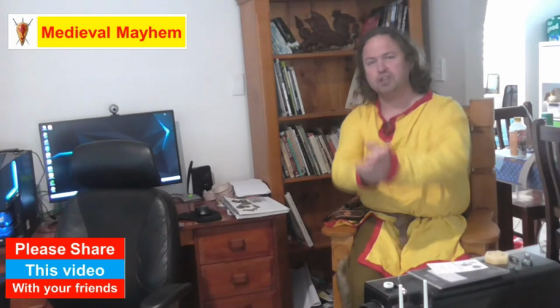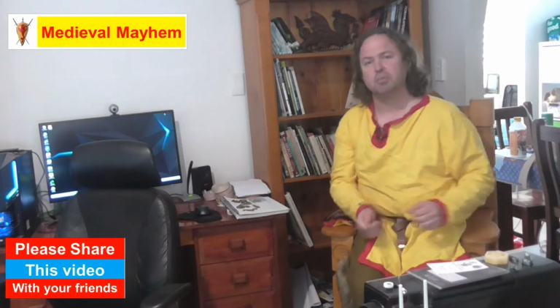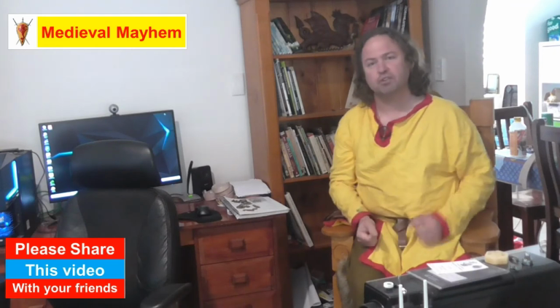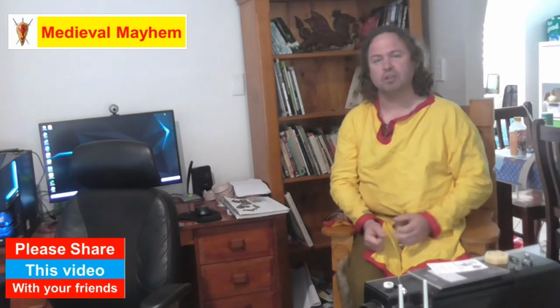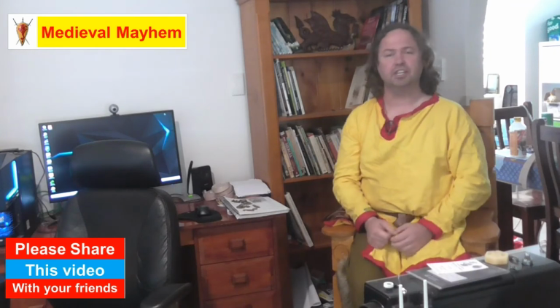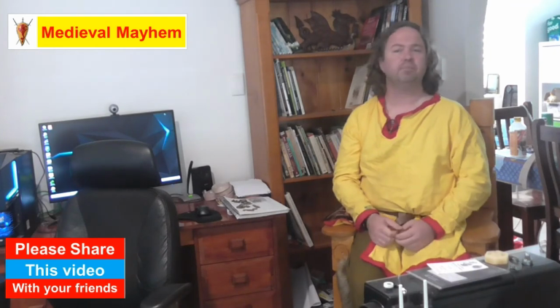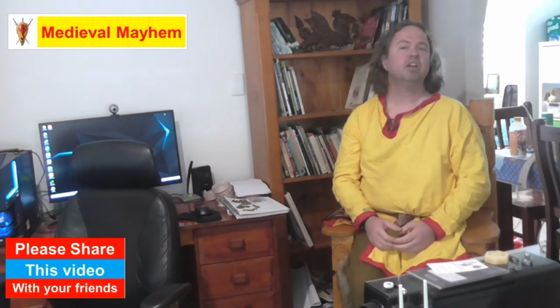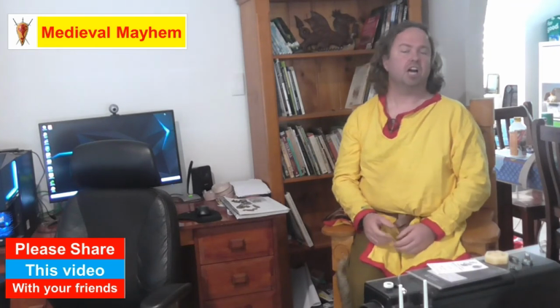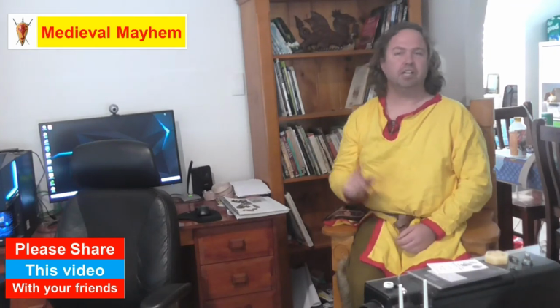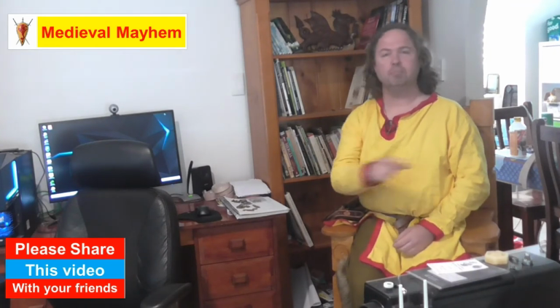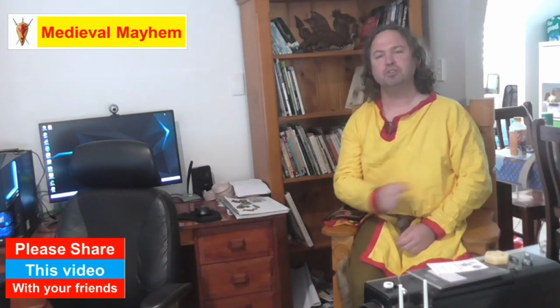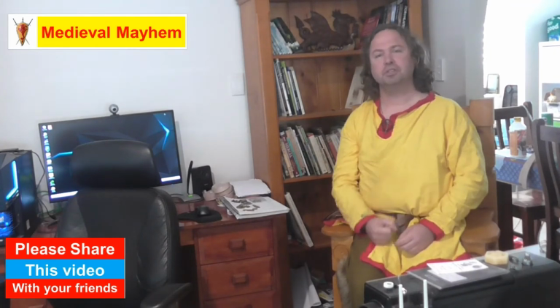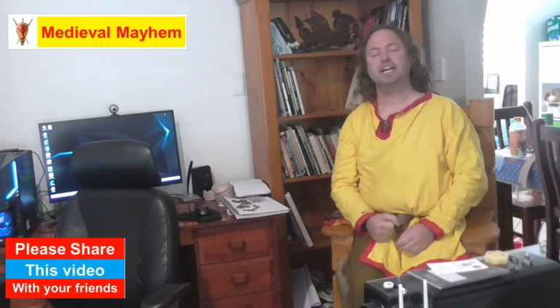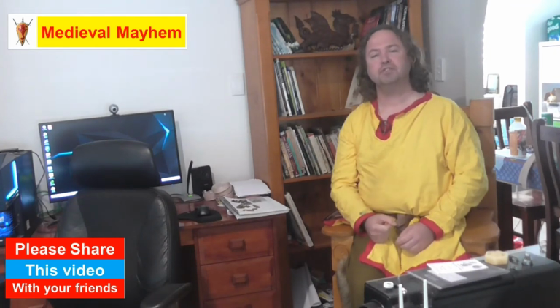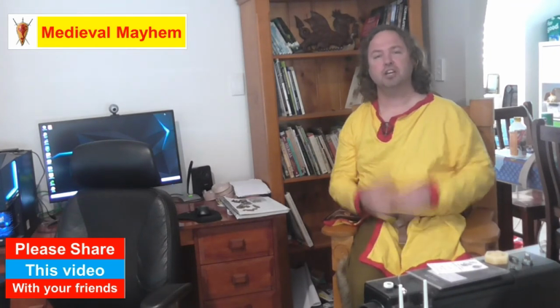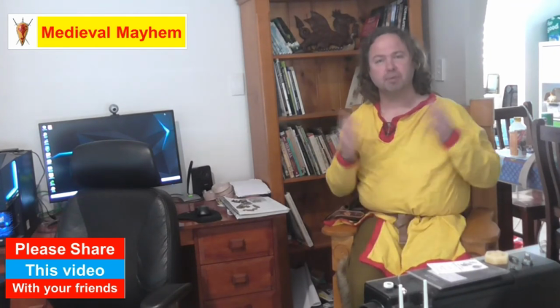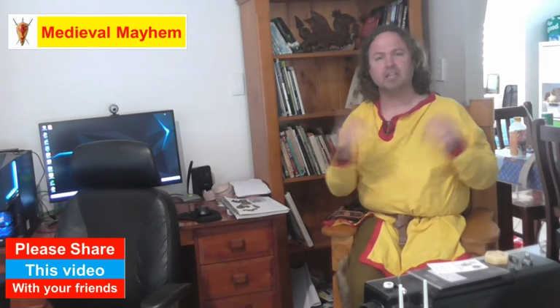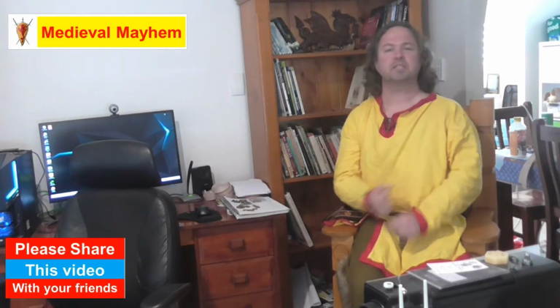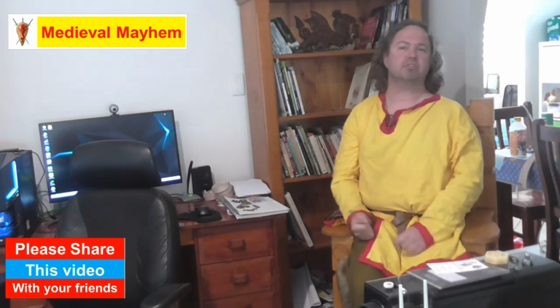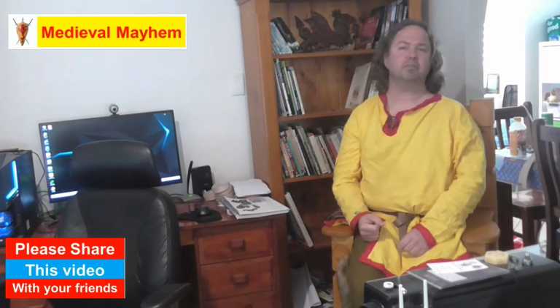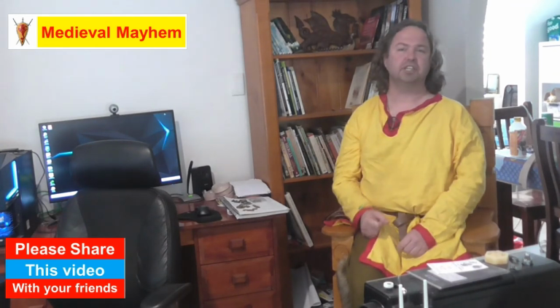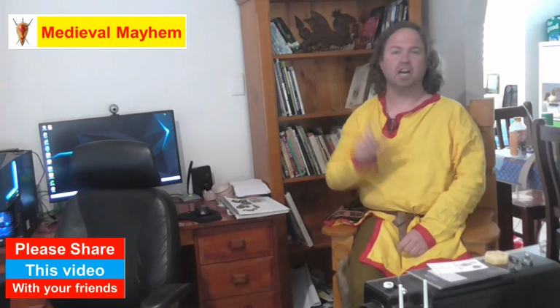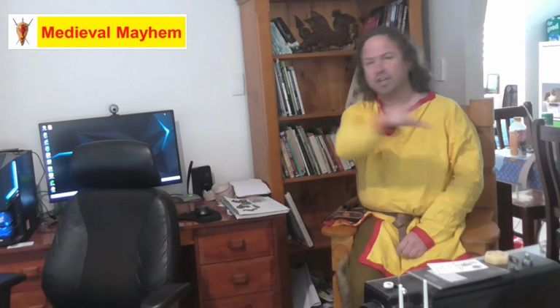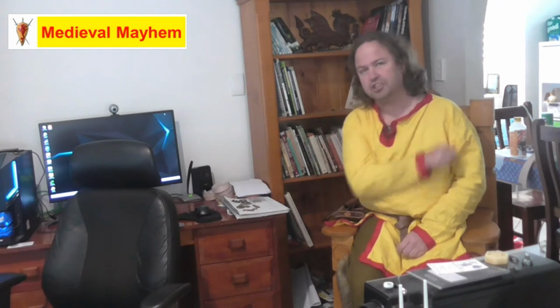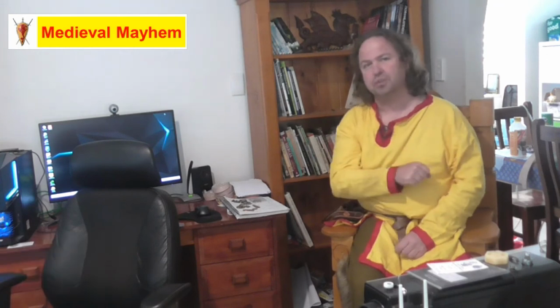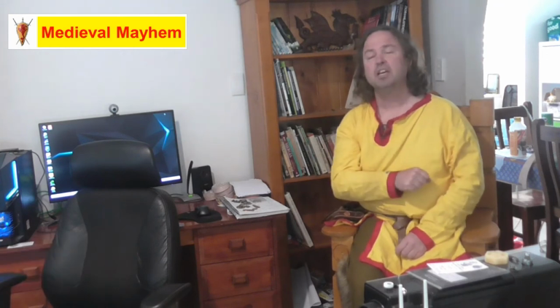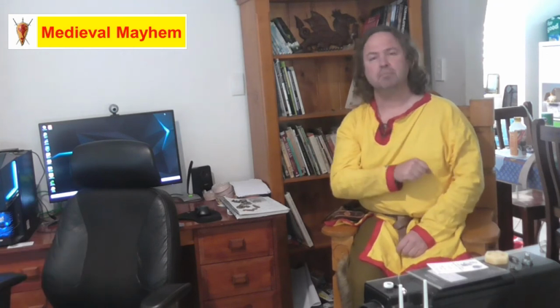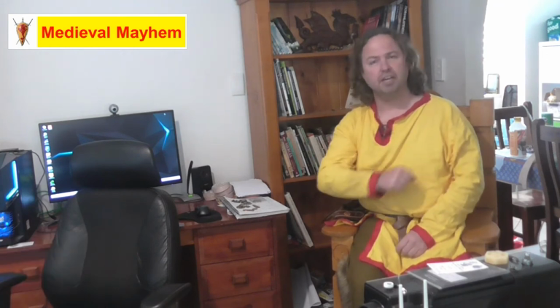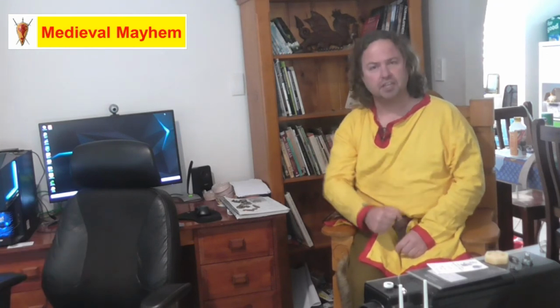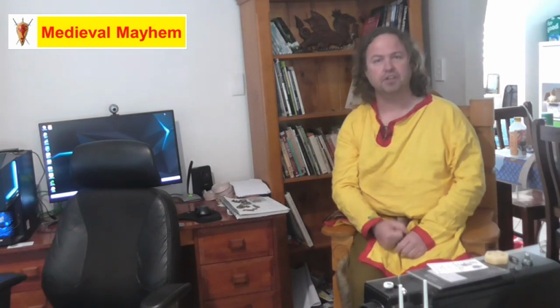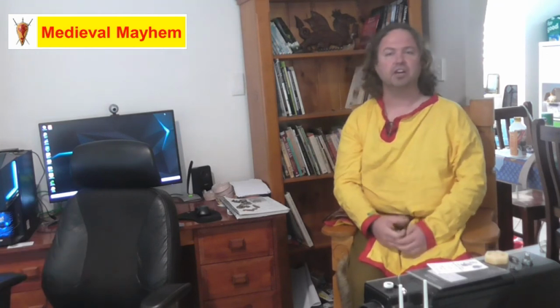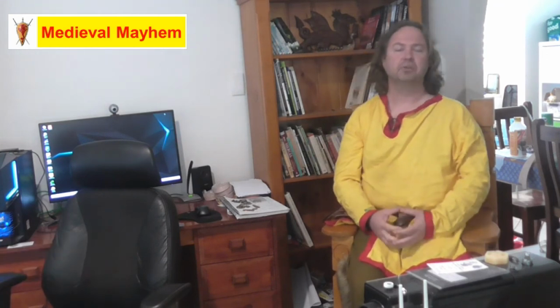Well guys, thank you so much for watching. I really hope you enjoyed today's video. Please like, subscribe and share. I'll catch you in my next video. Bye bye.